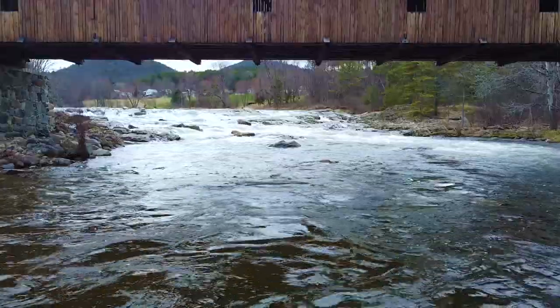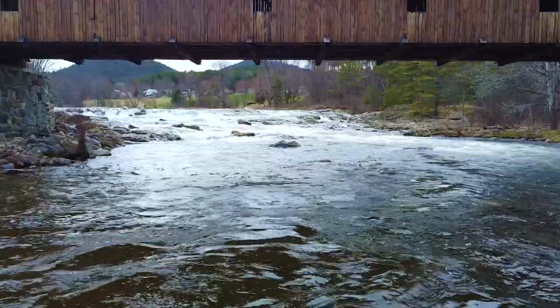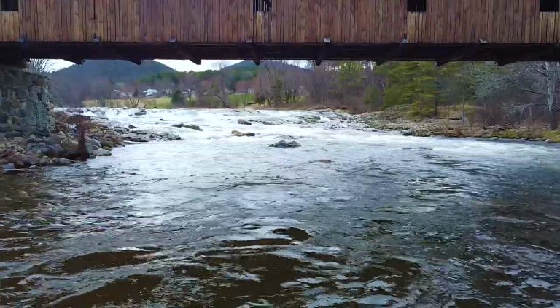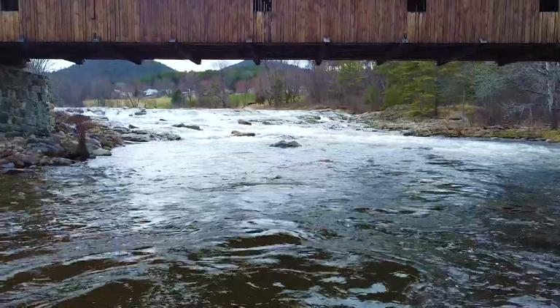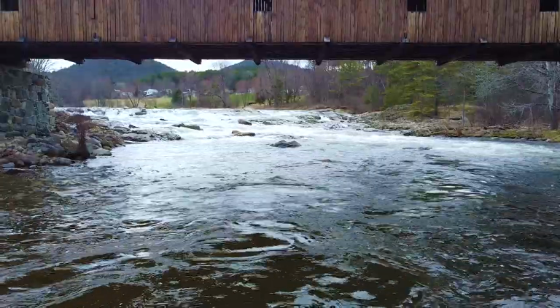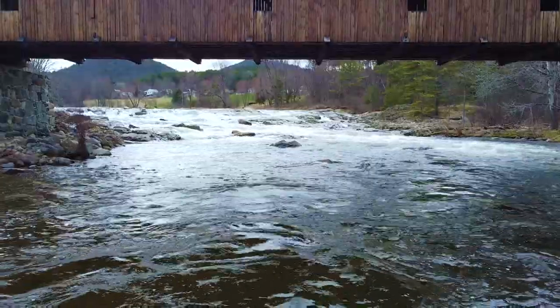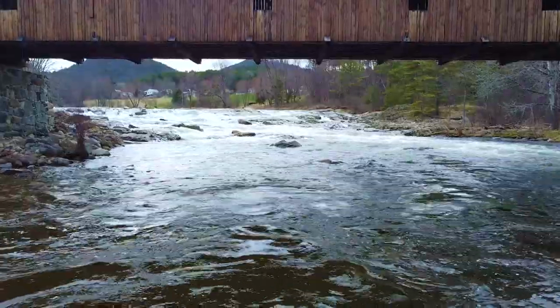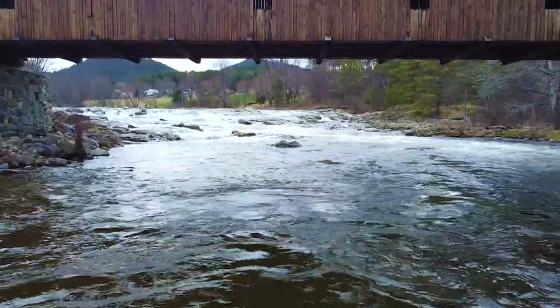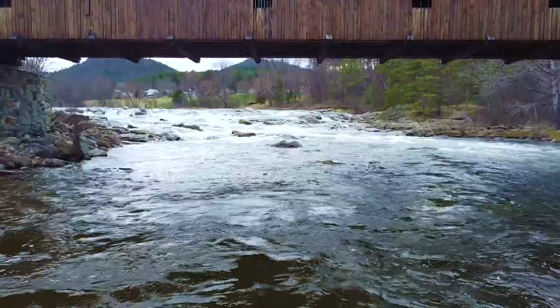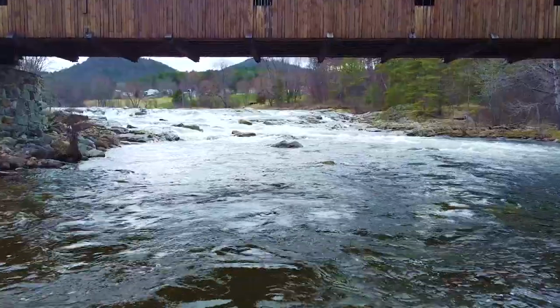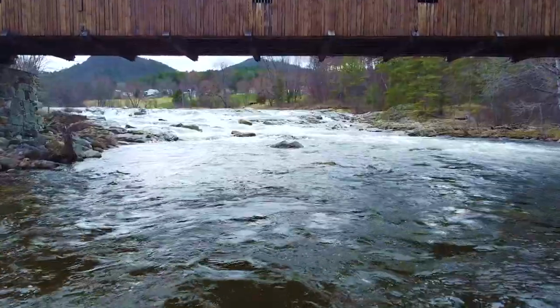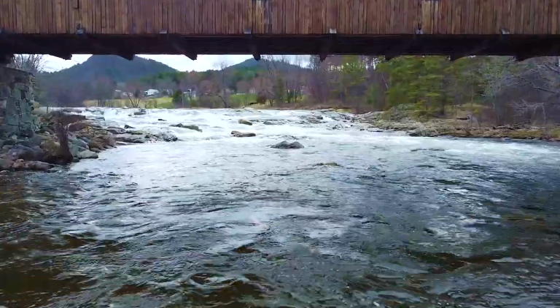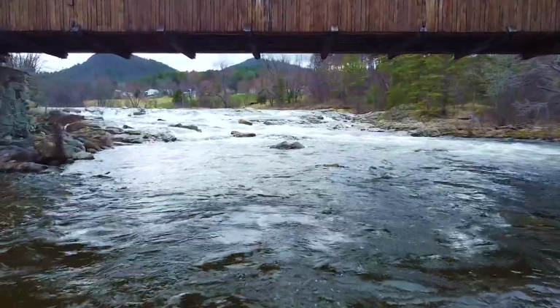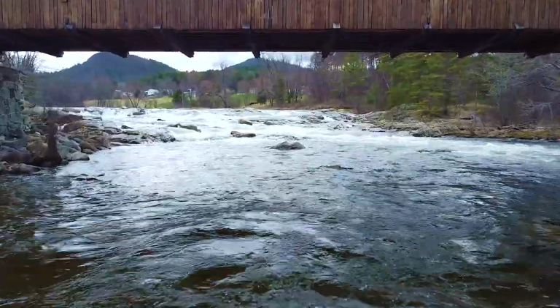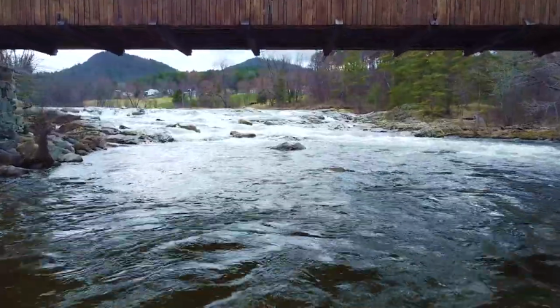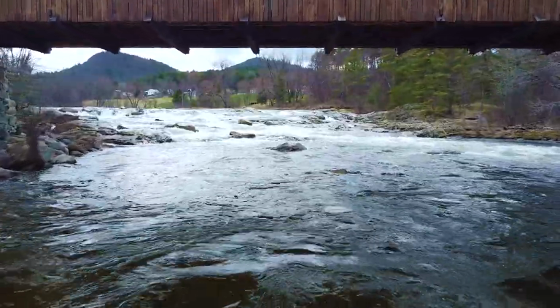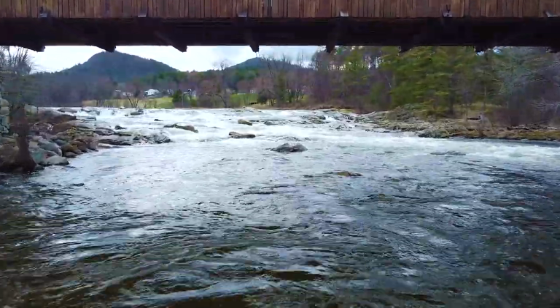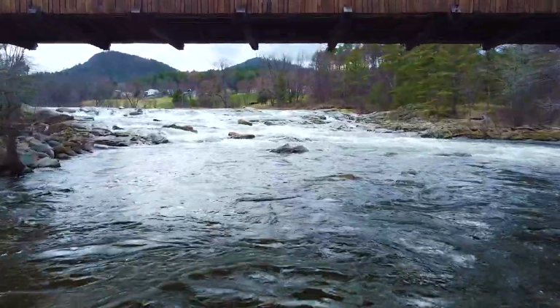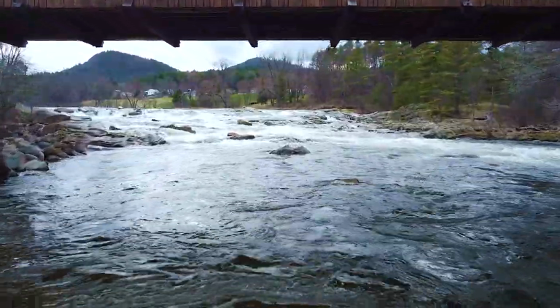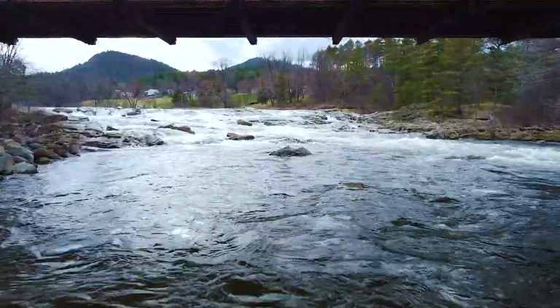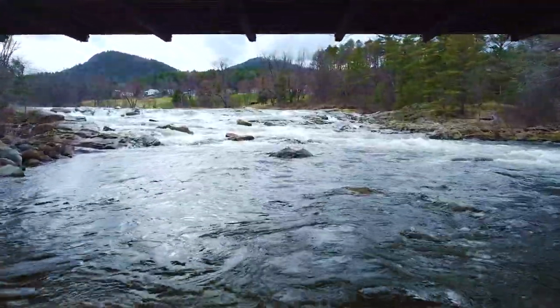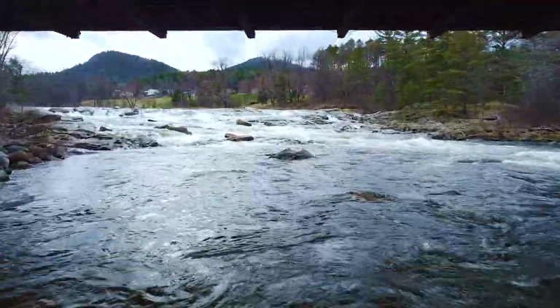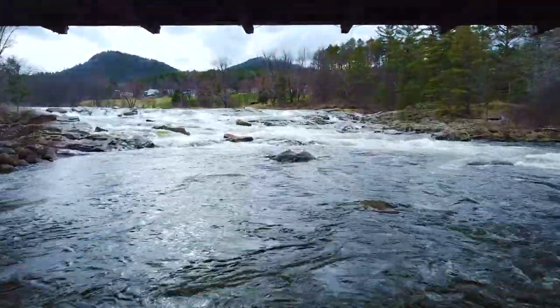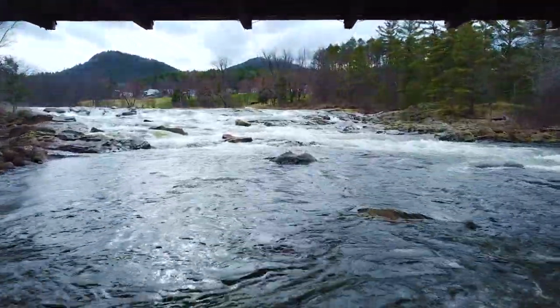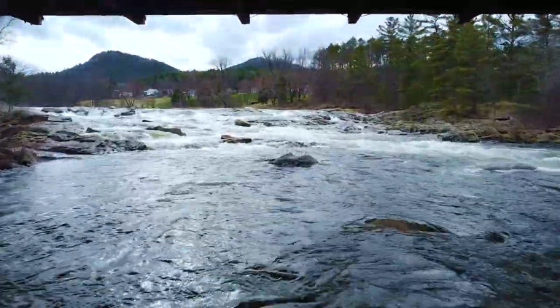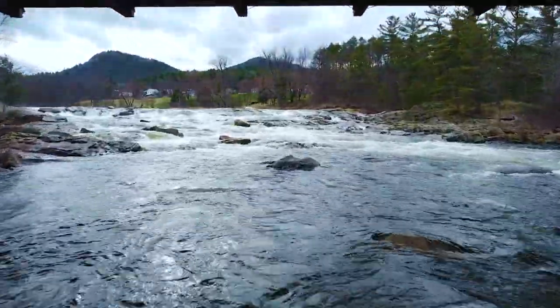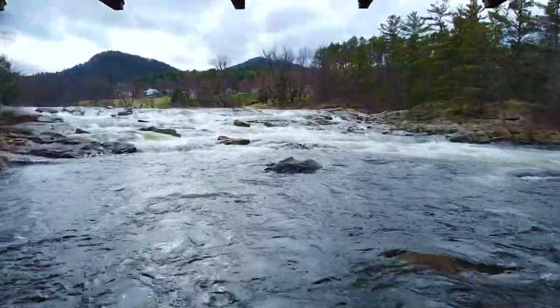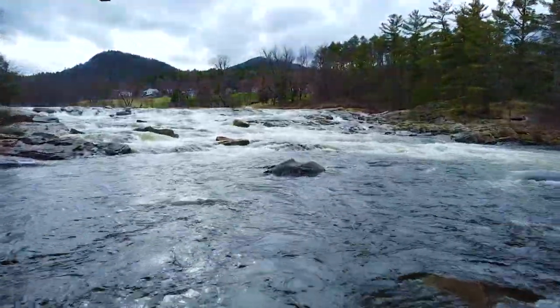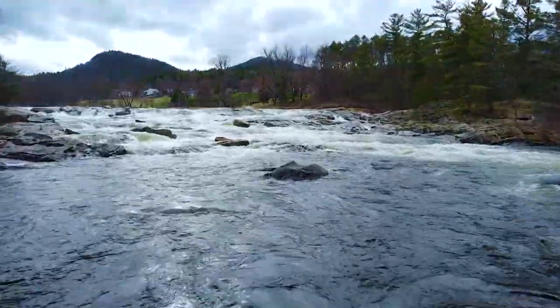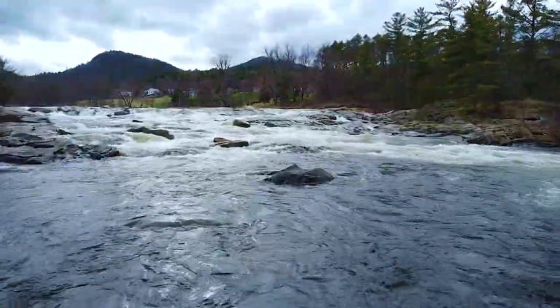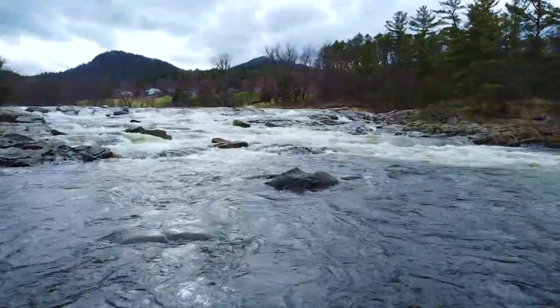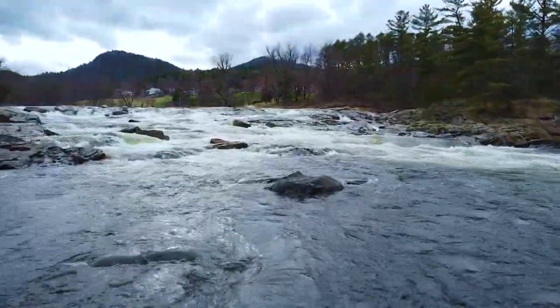Next we visited Jay Falls and the Jay covered bridge in Jay, New York.